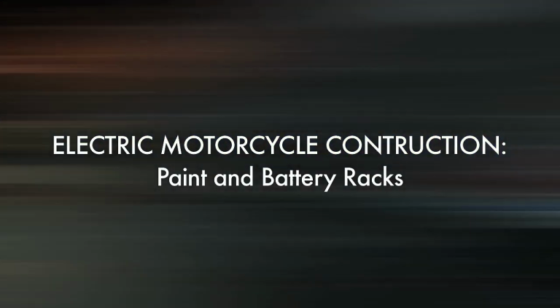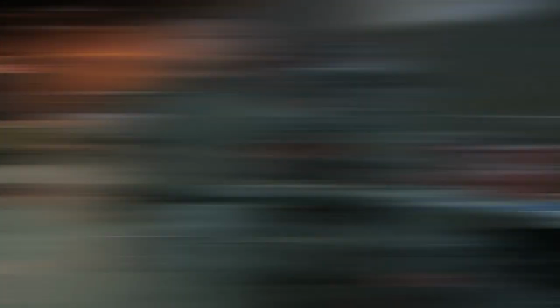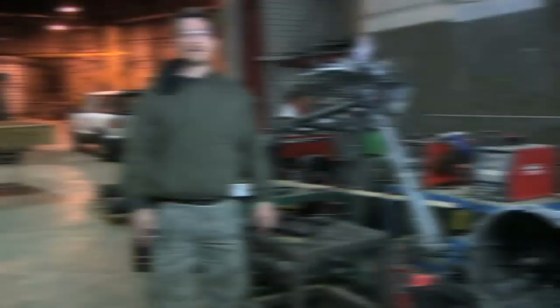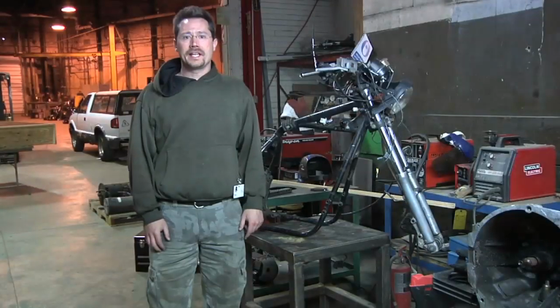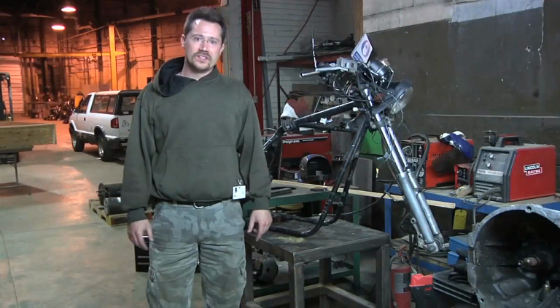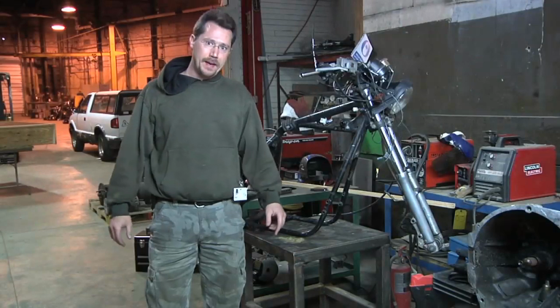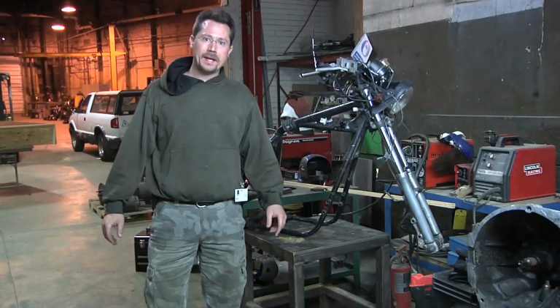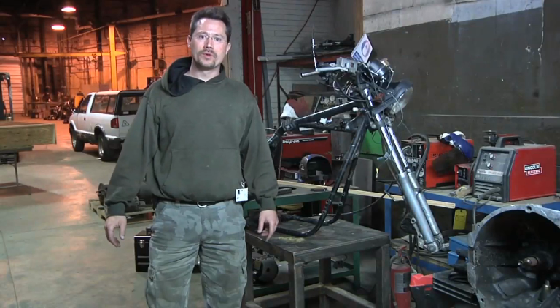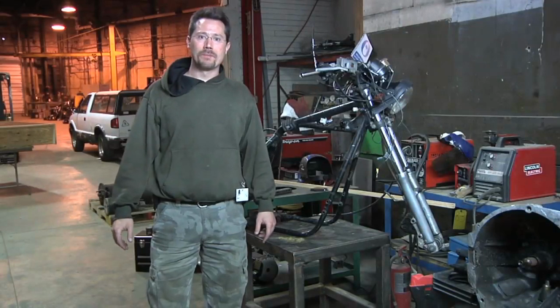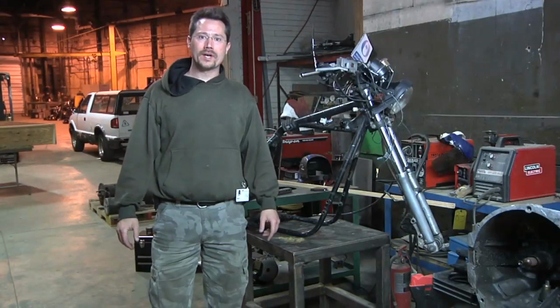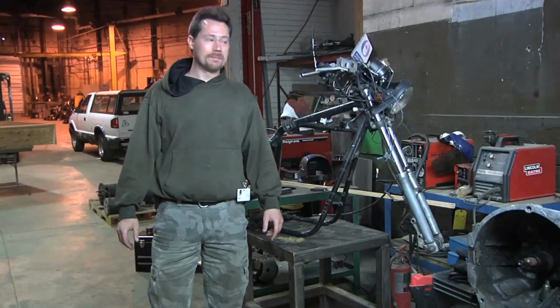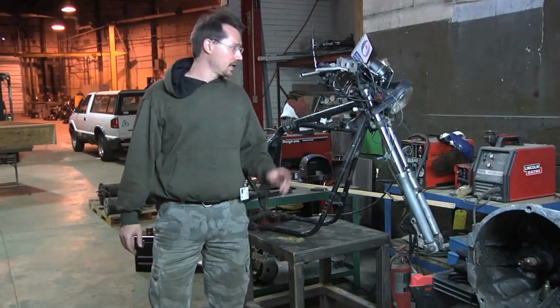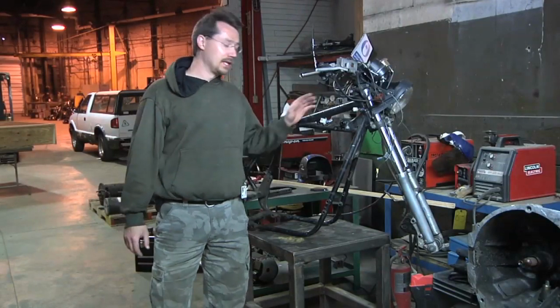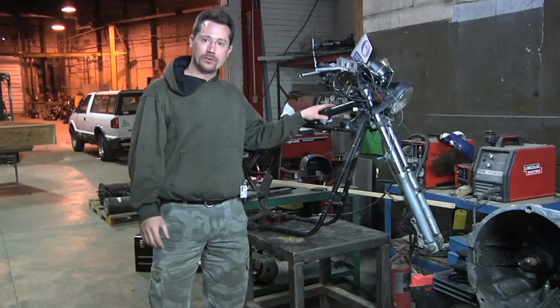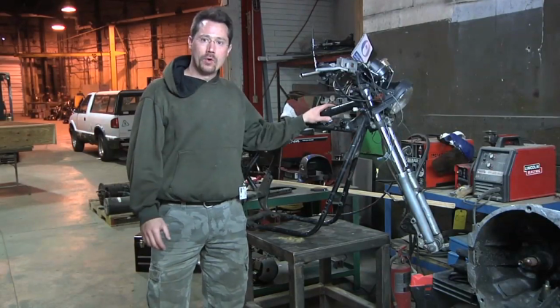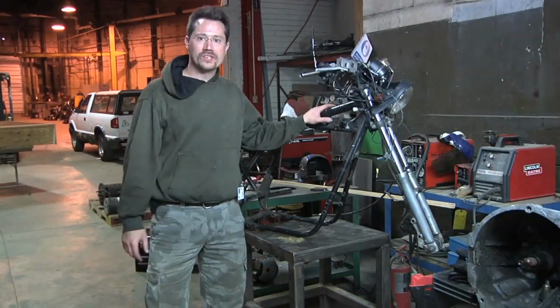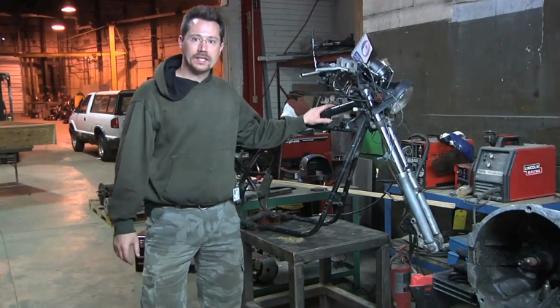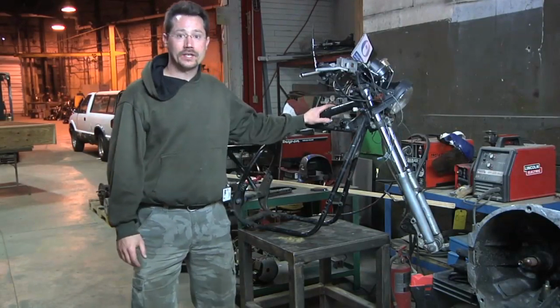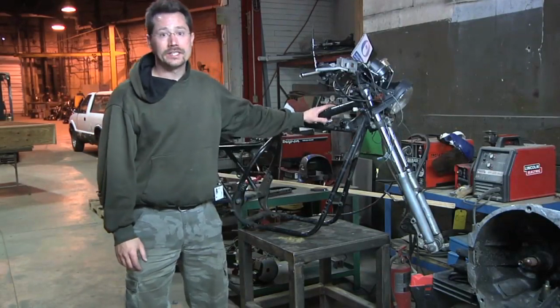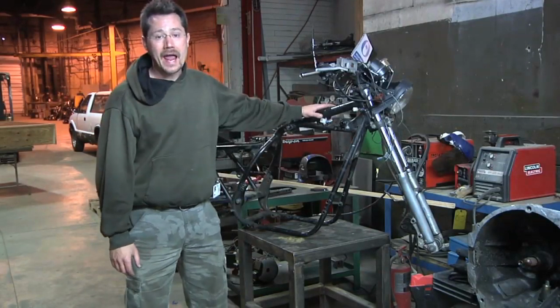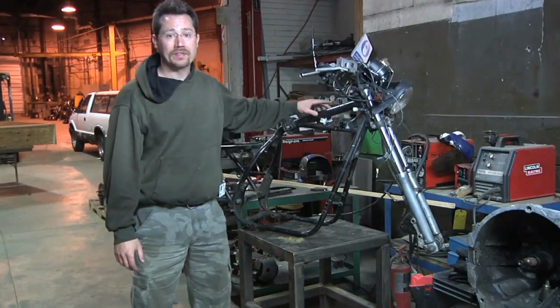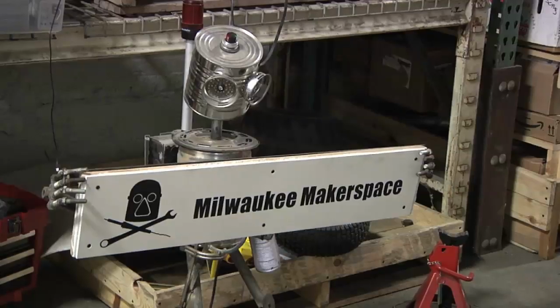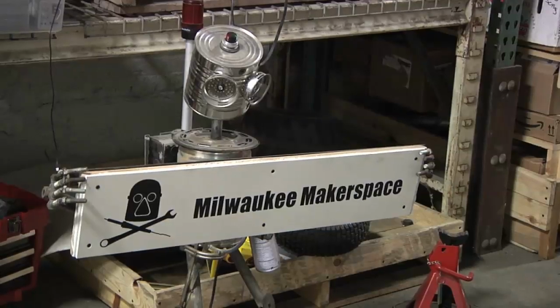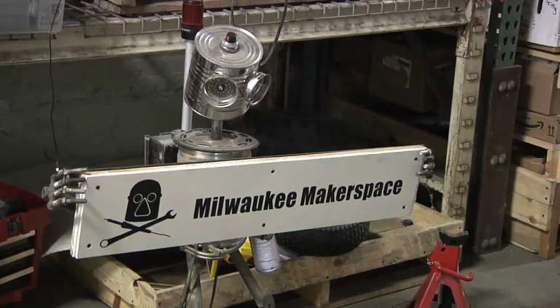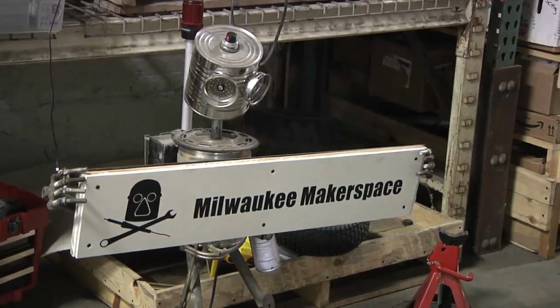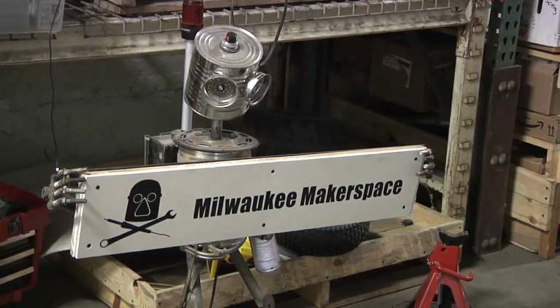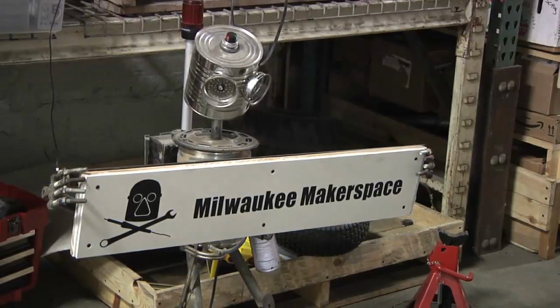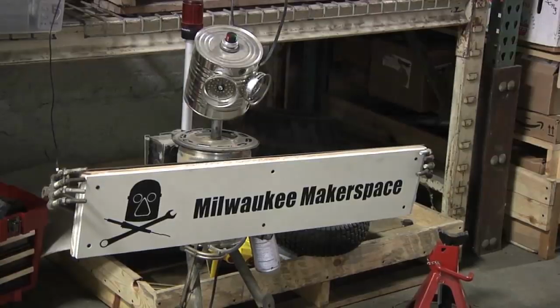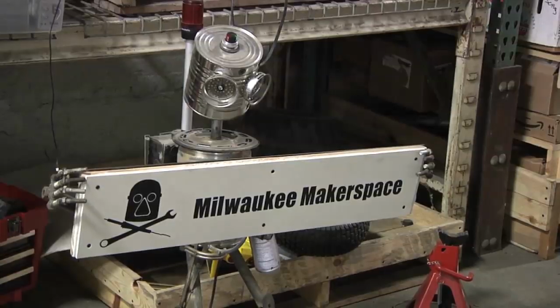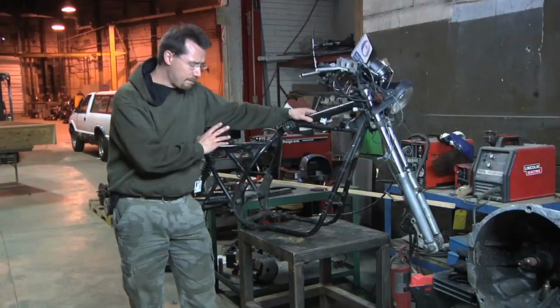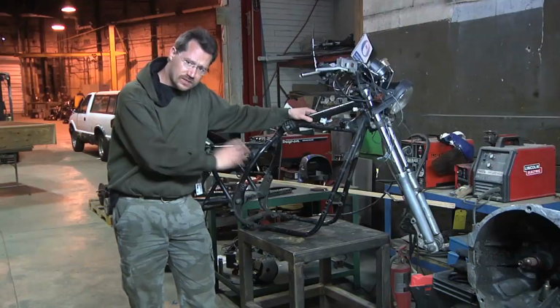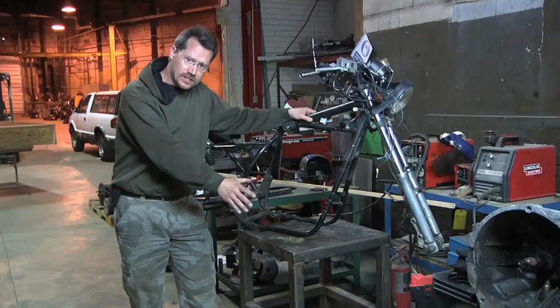Hey everybody, this is Ben. I'm doing some work on my electric motorcycle here today at the Milwaukee Makerspace. Basically,